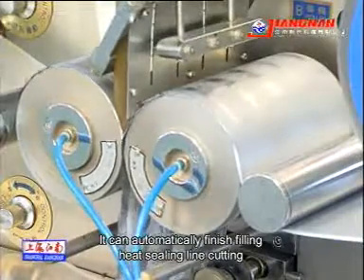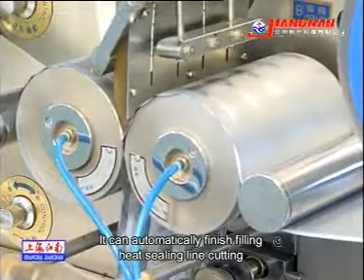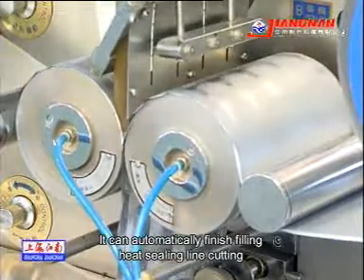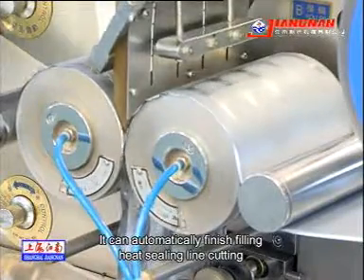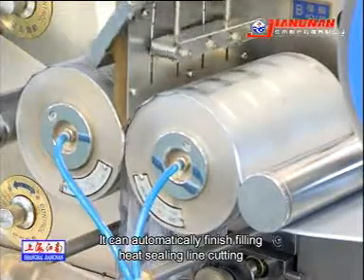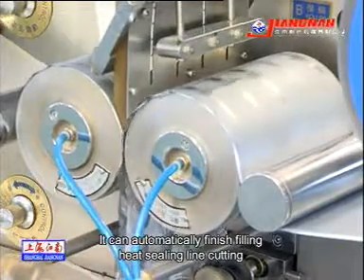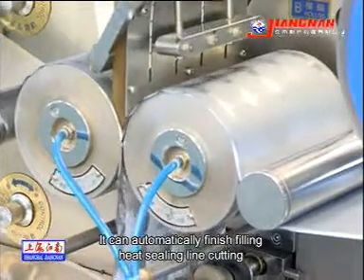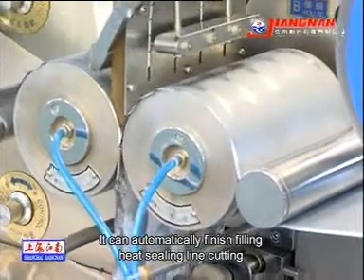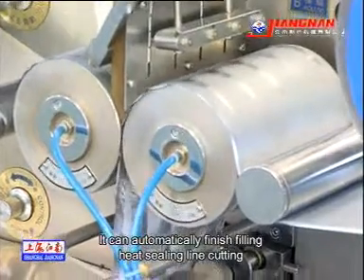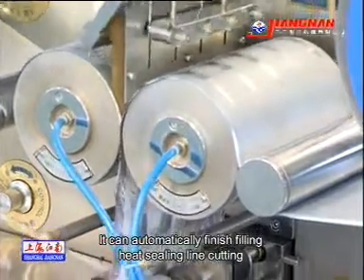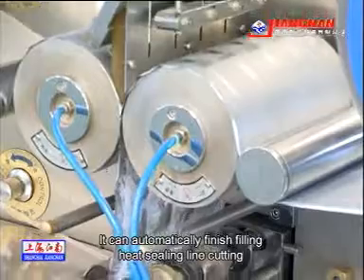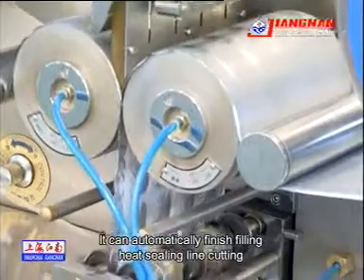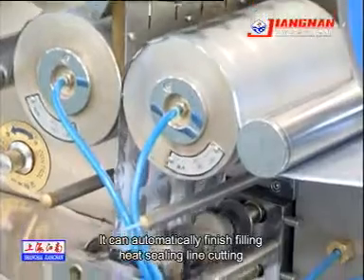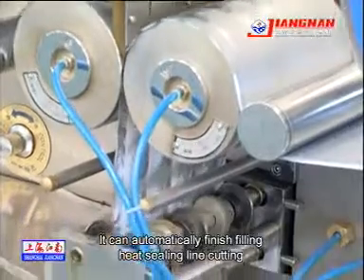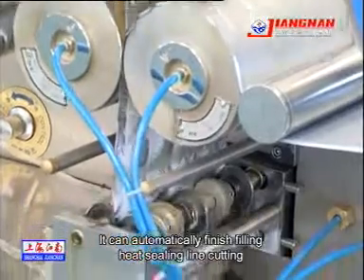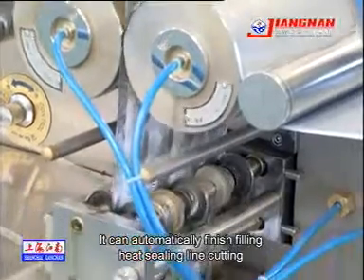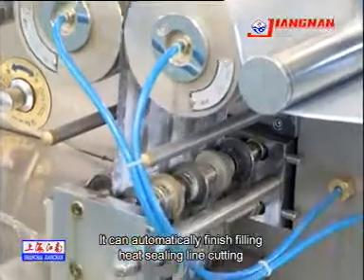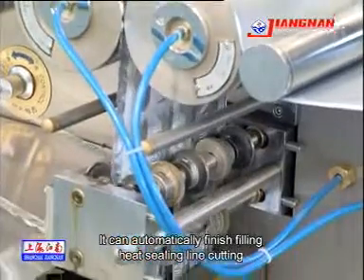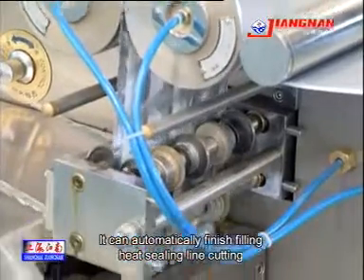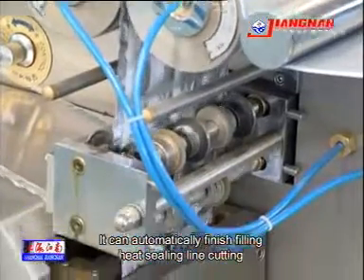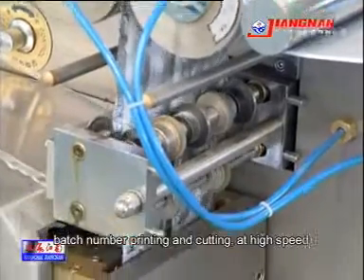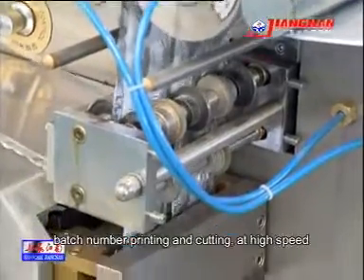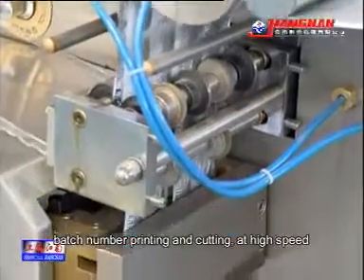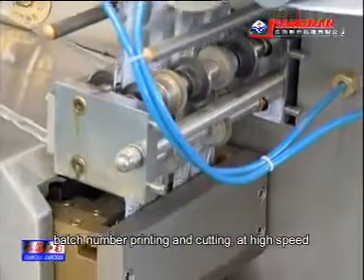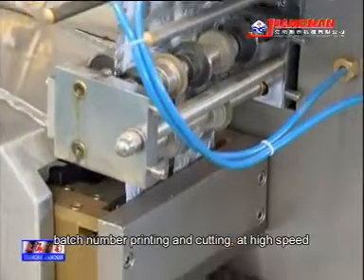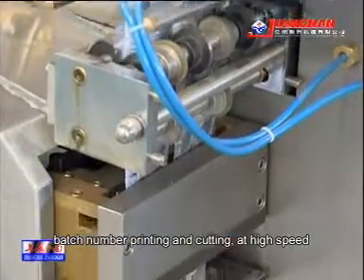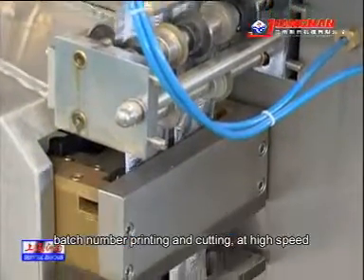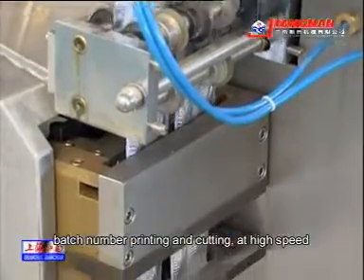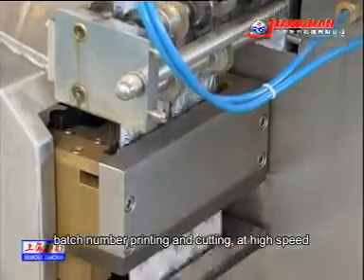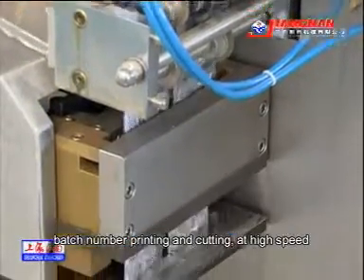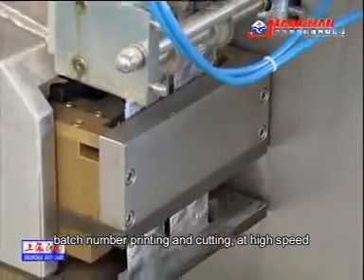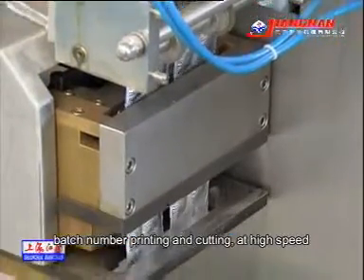It can automatically finish the filling, heat sealing, die cutting, printing and cutting at high speed.